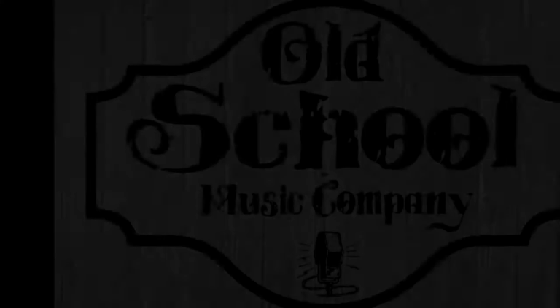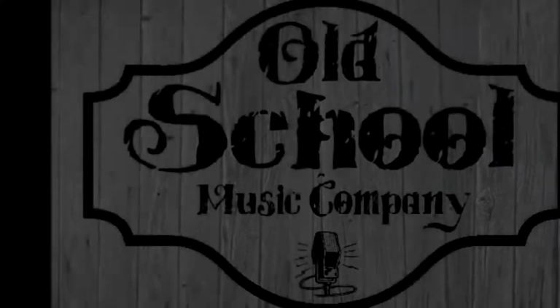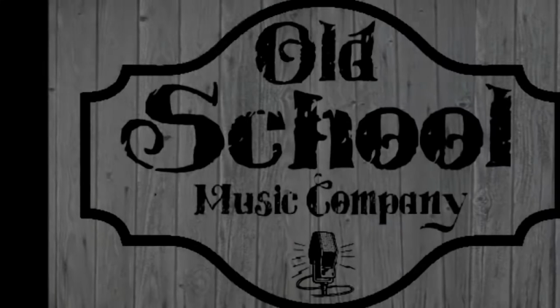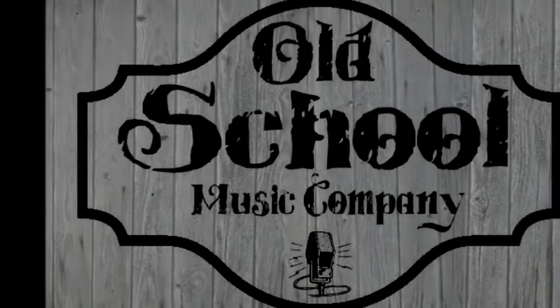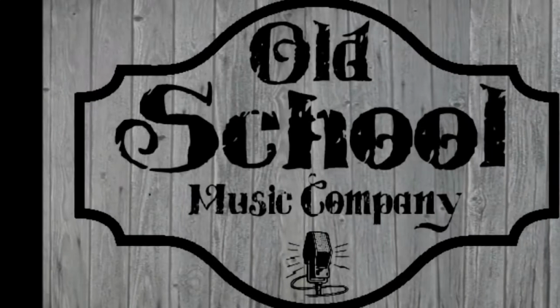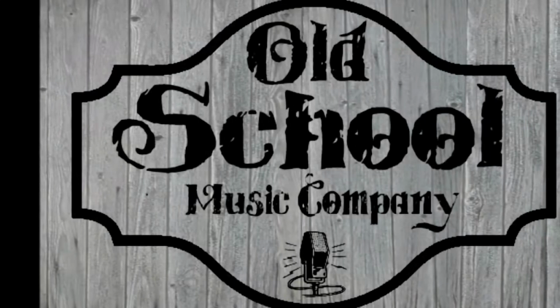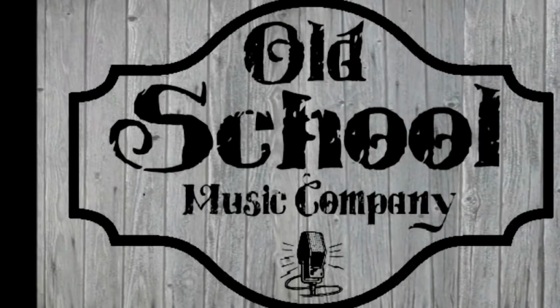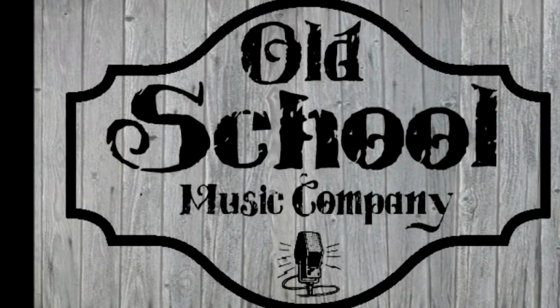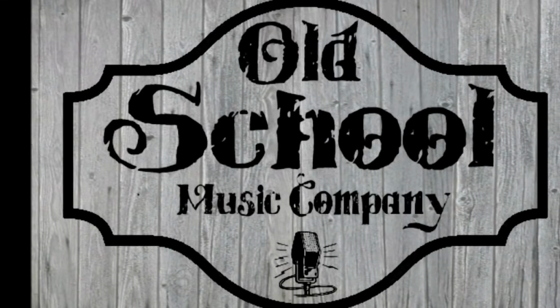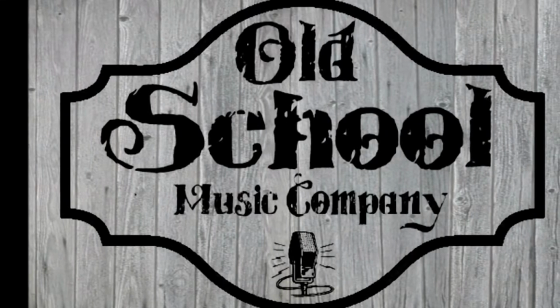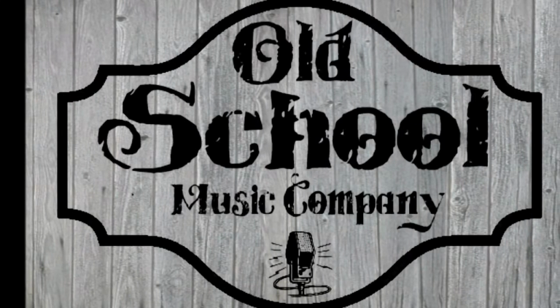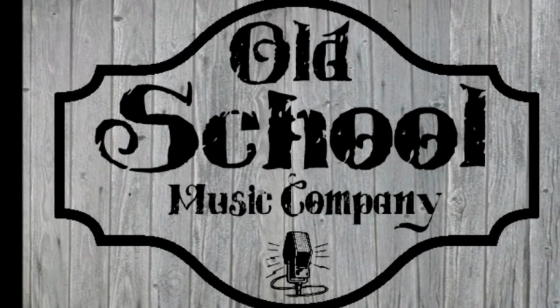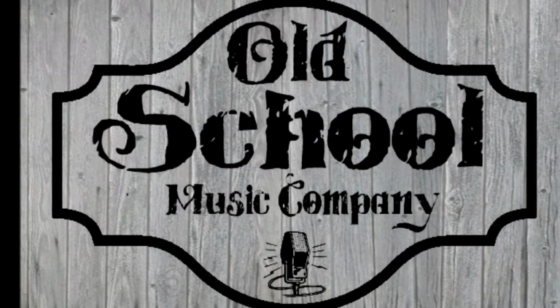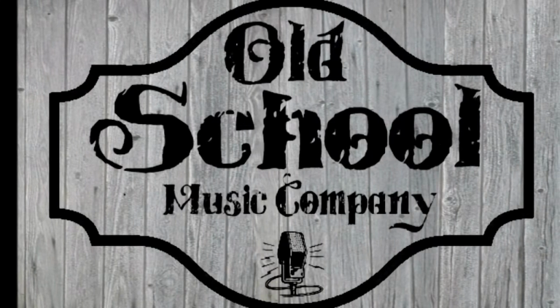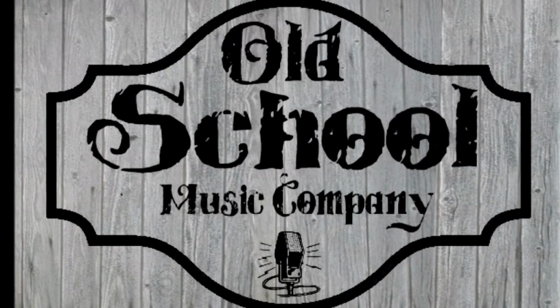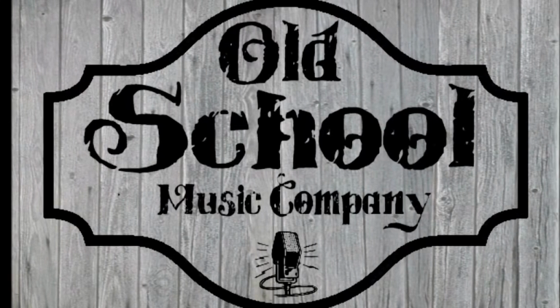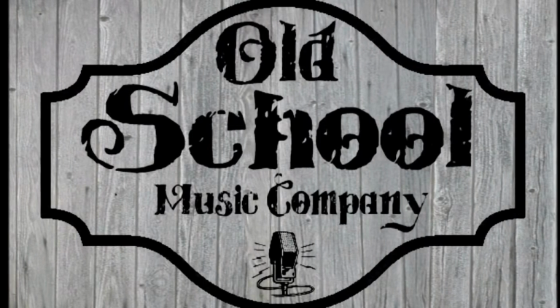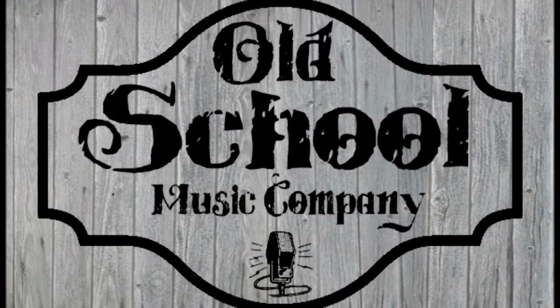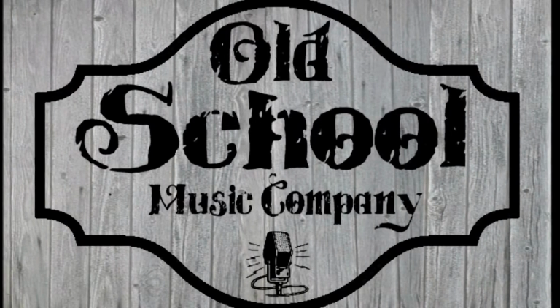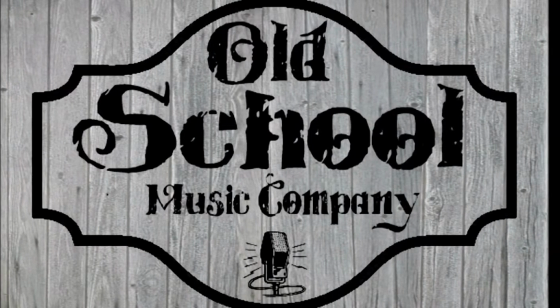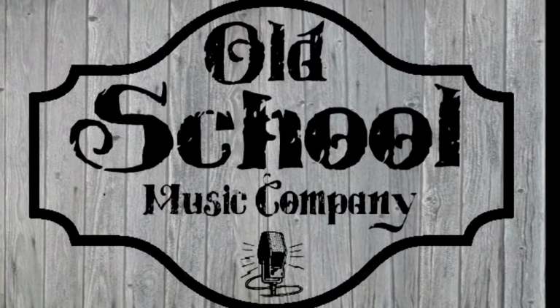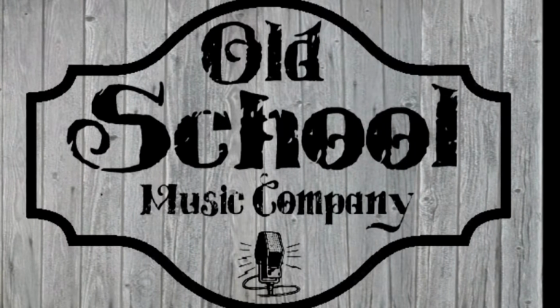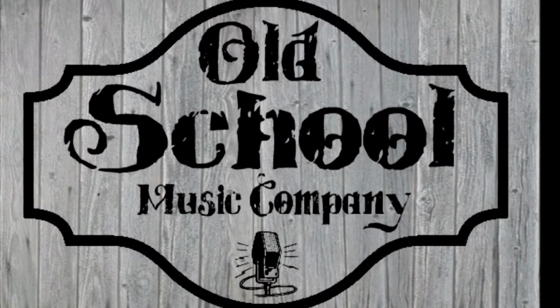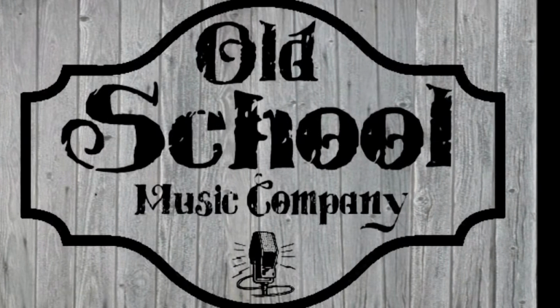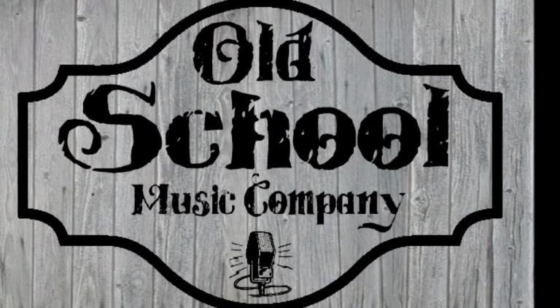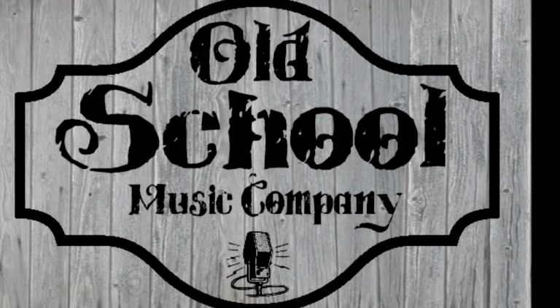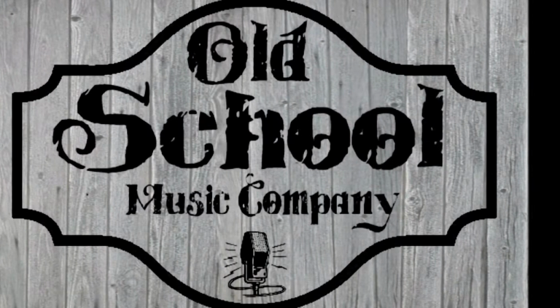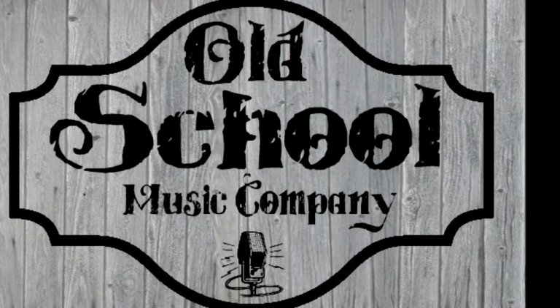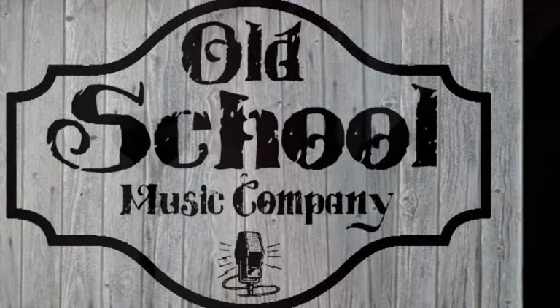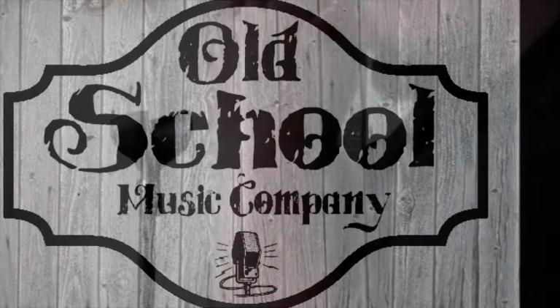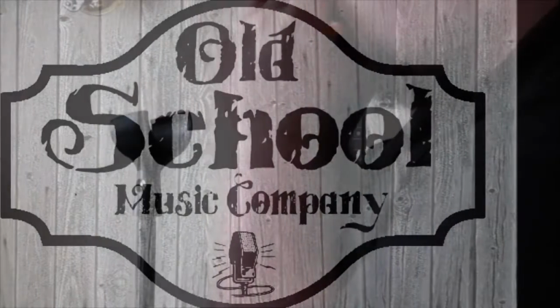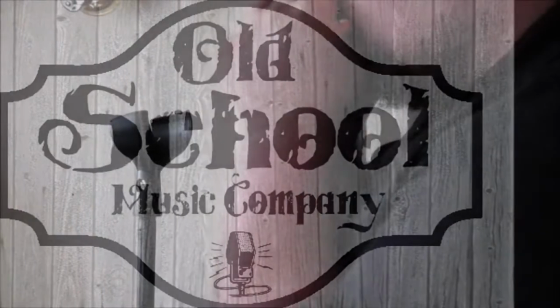The Green Bullet Mic Holder. On sale now at OldSchoolMusicCompany.com.